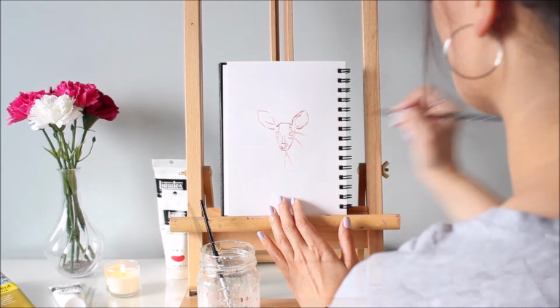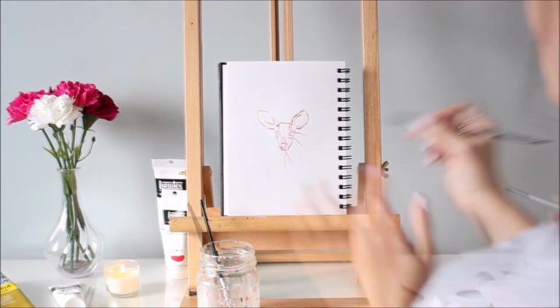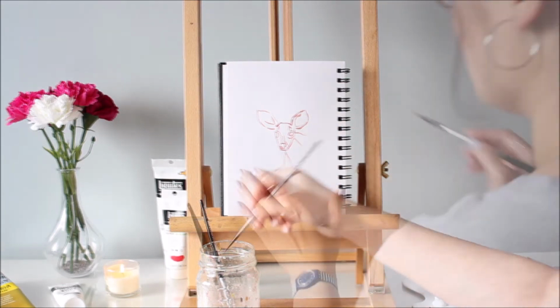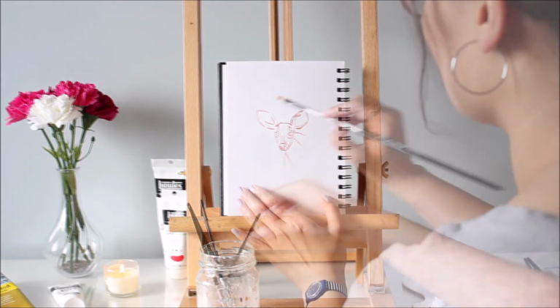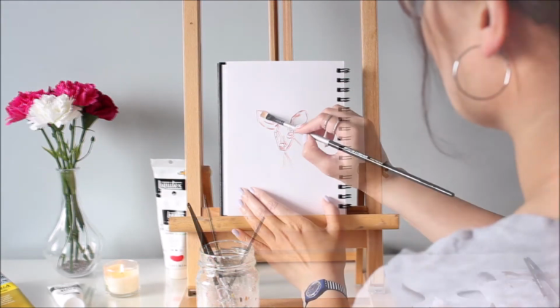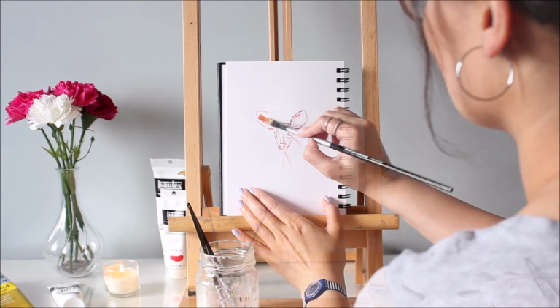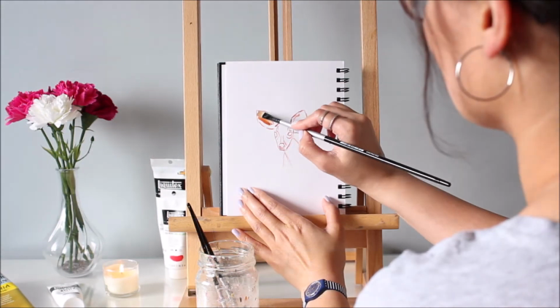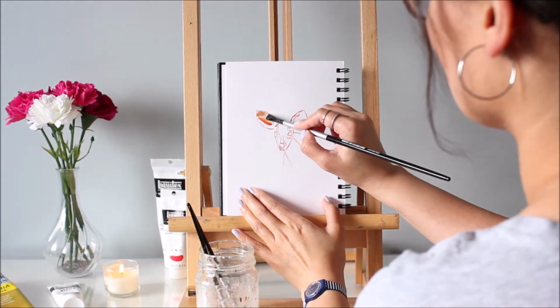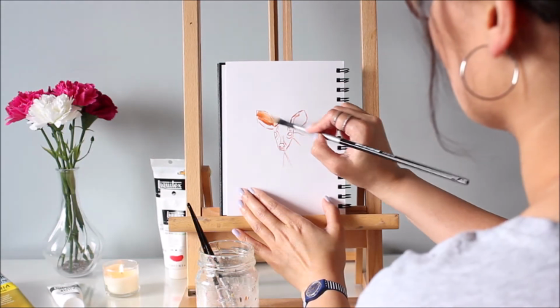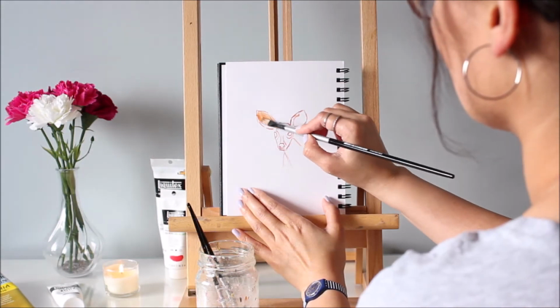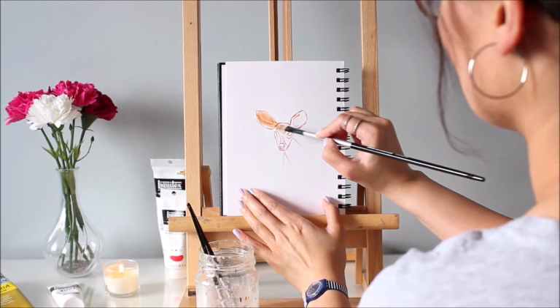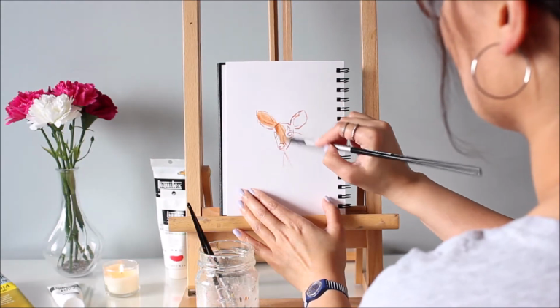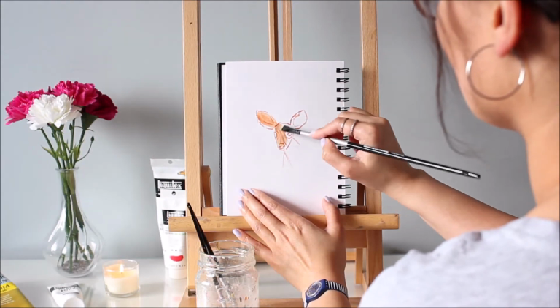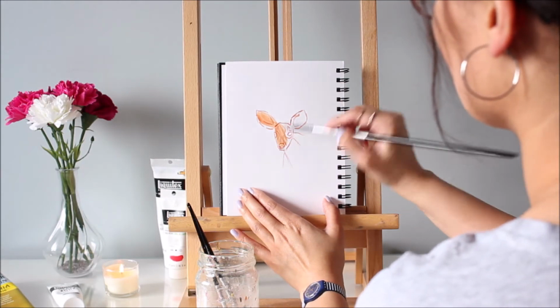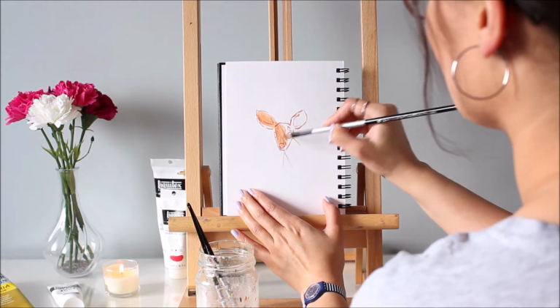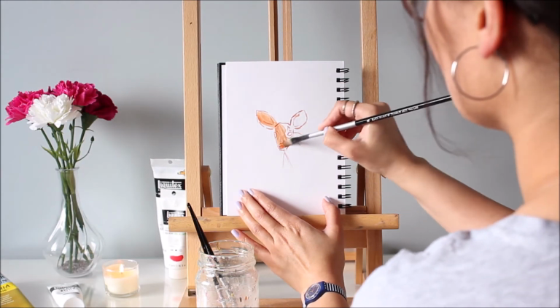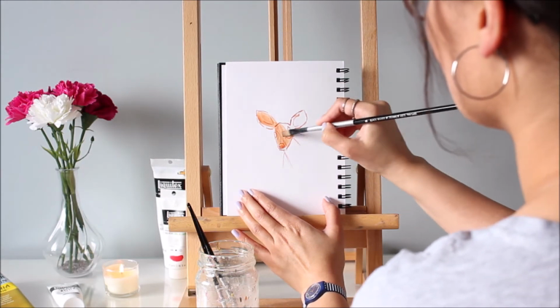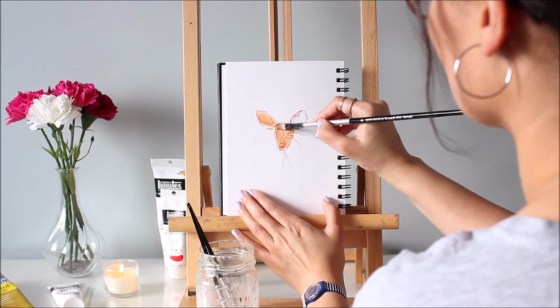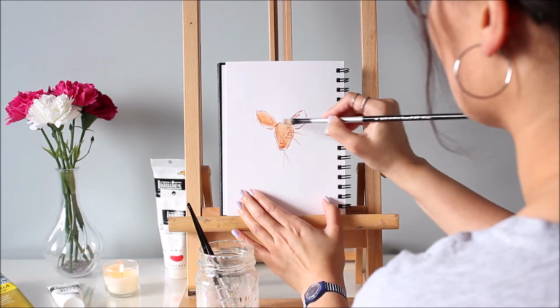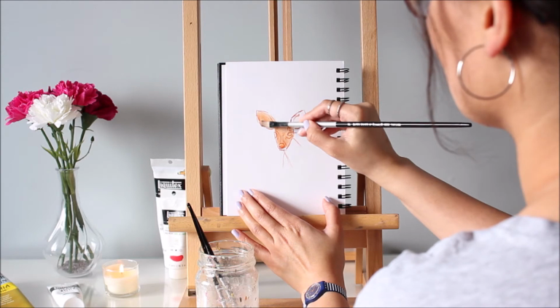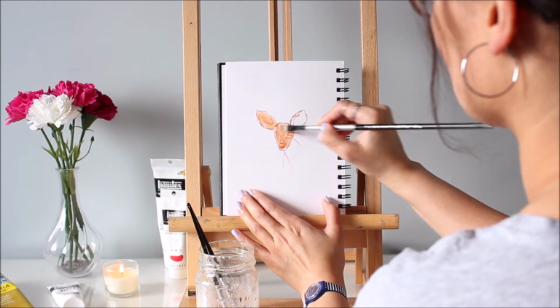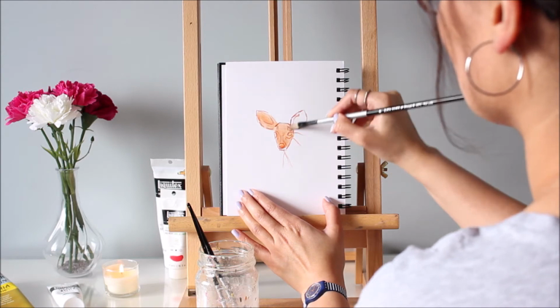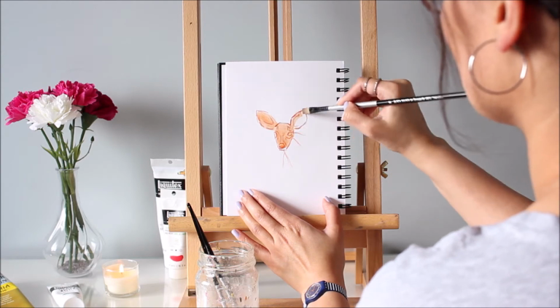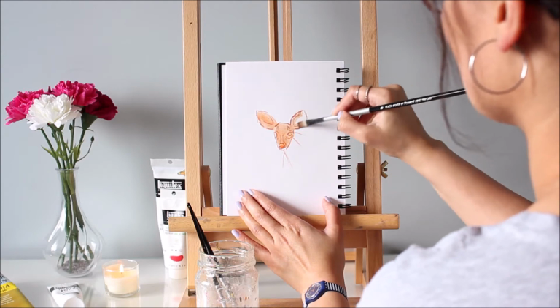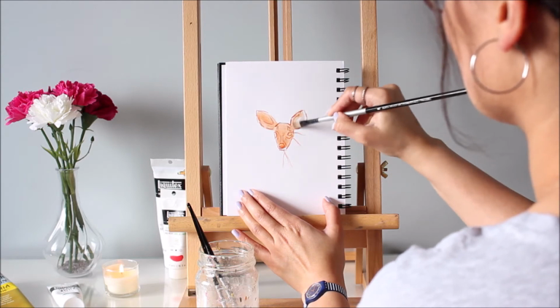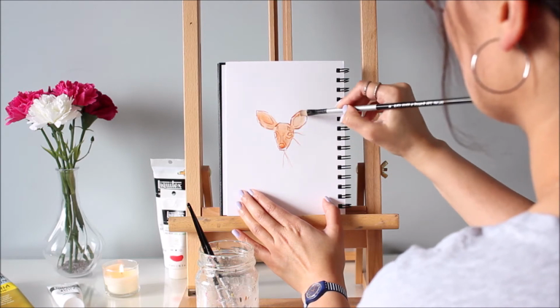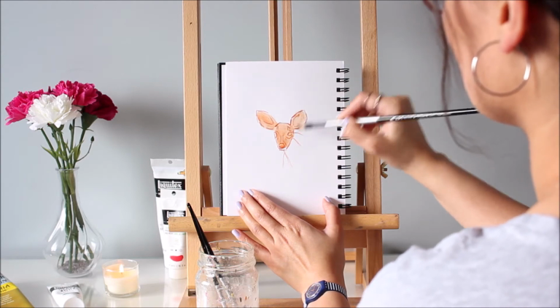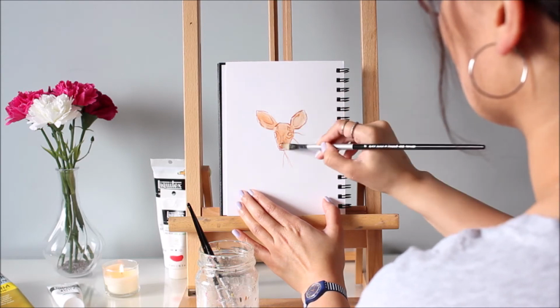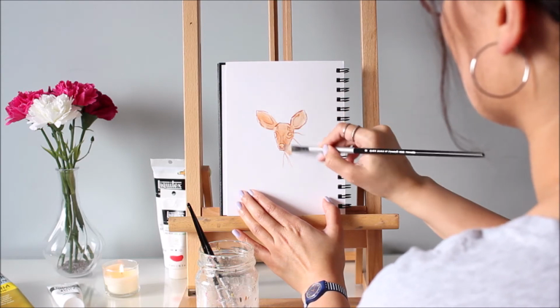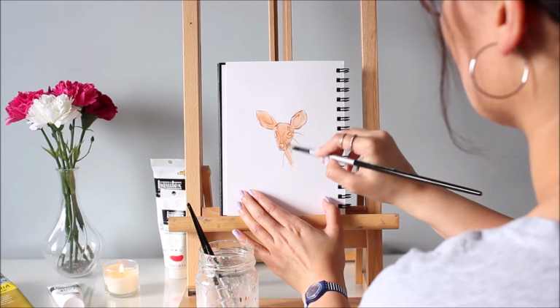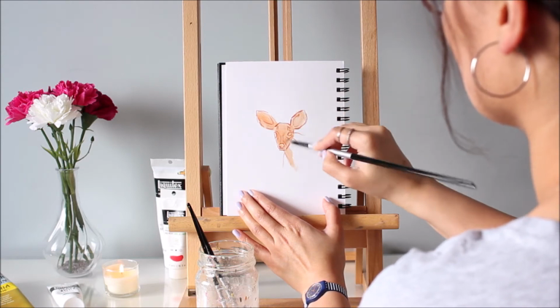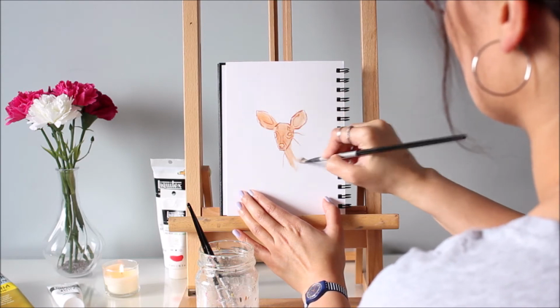Now I've watered down the same mix to add a wash over the outline. If you're painting the whole surface, you can even add a wash before the outline.